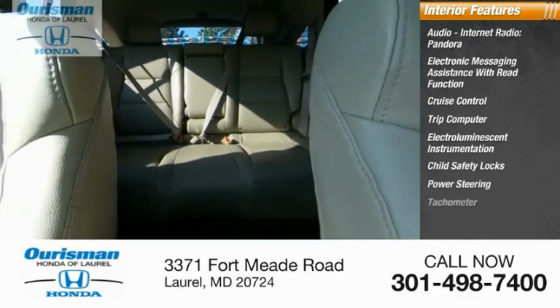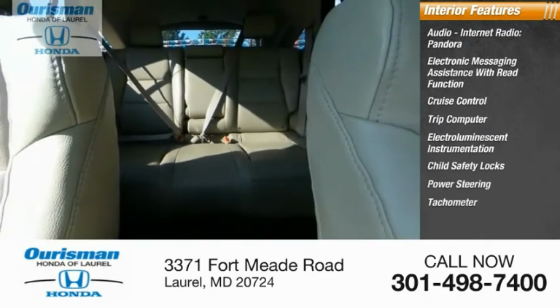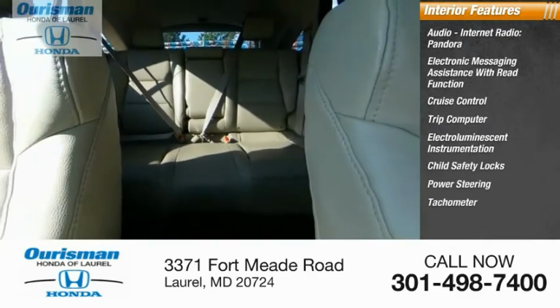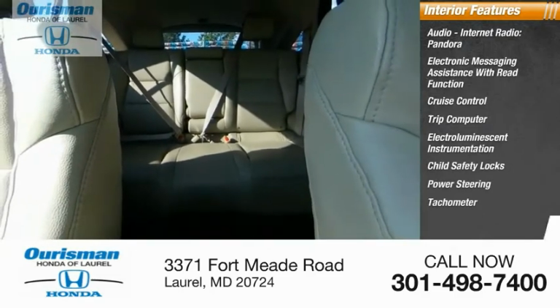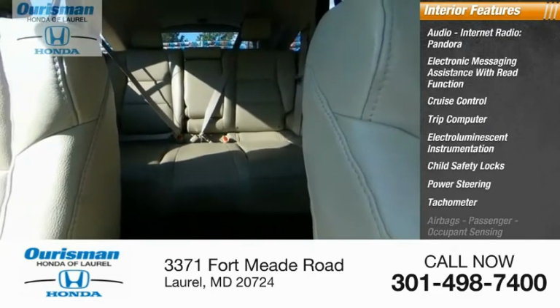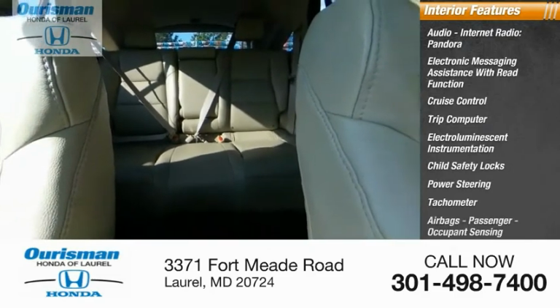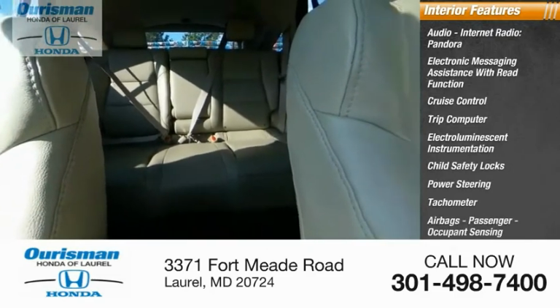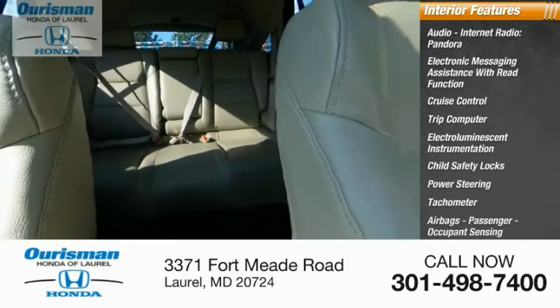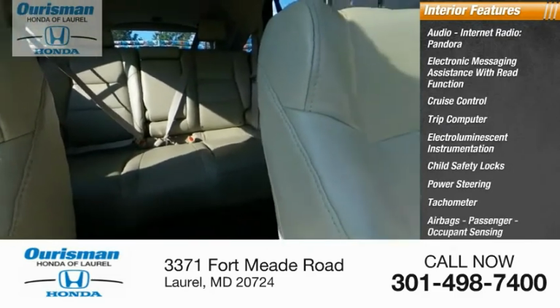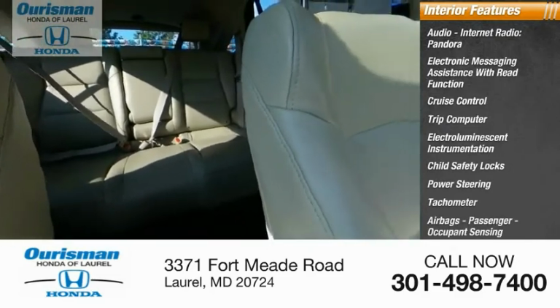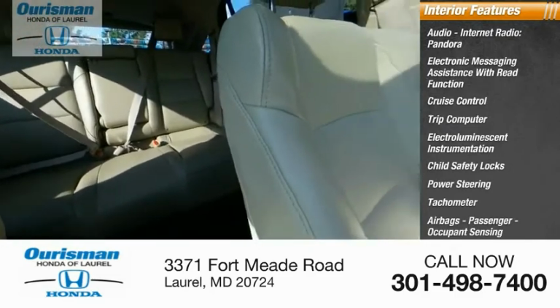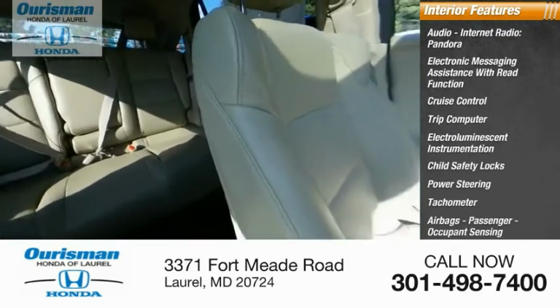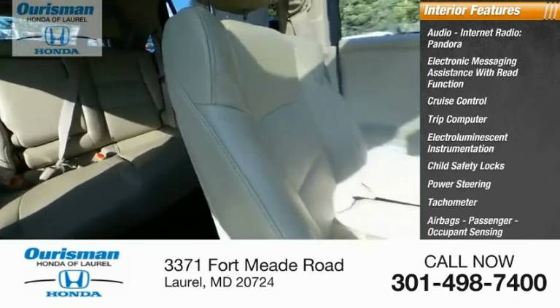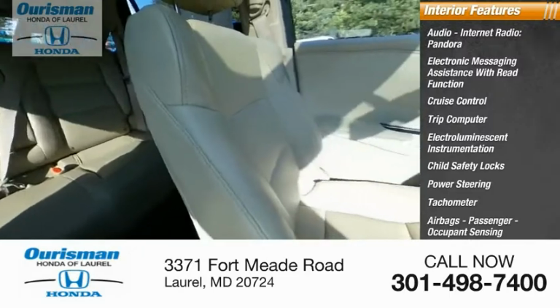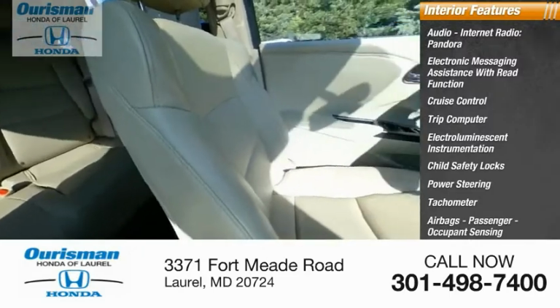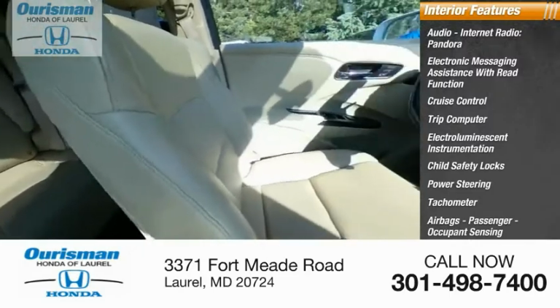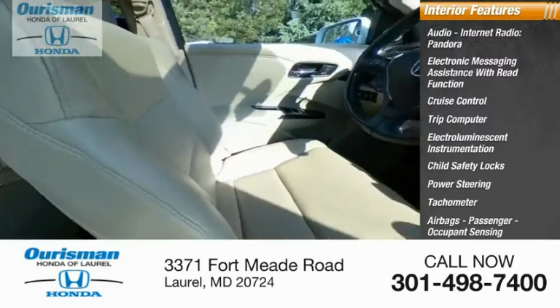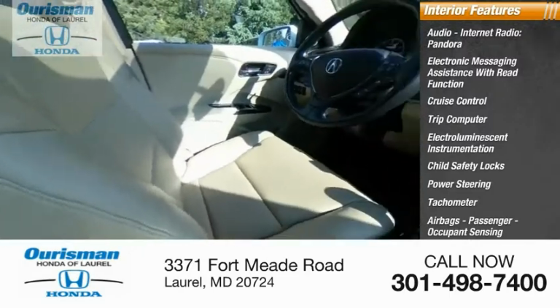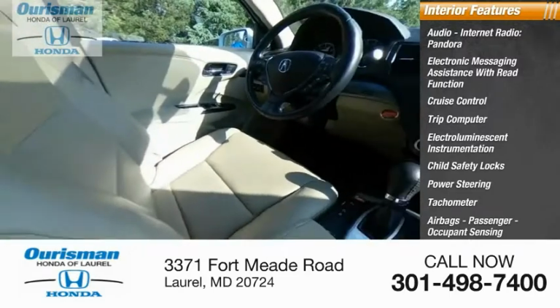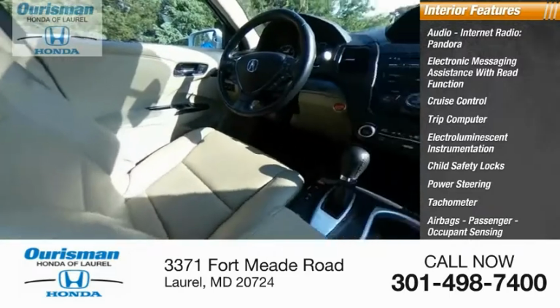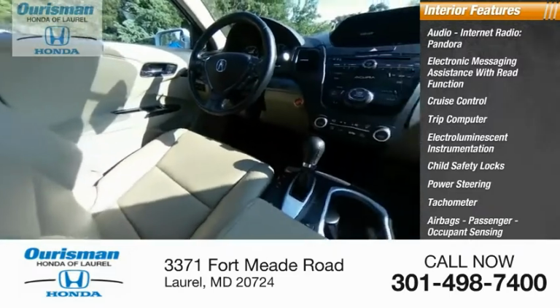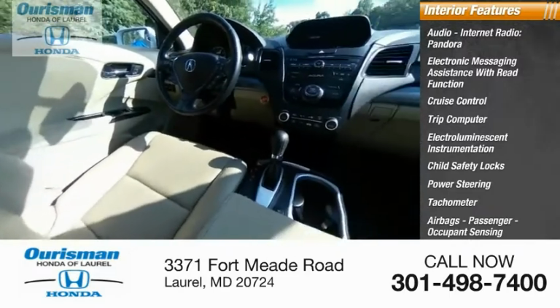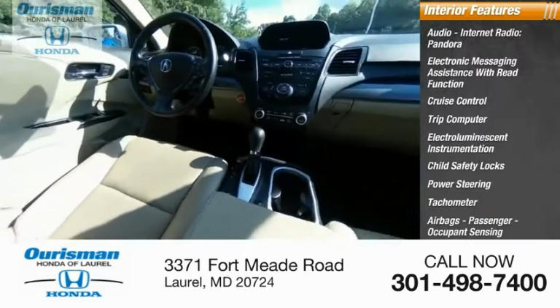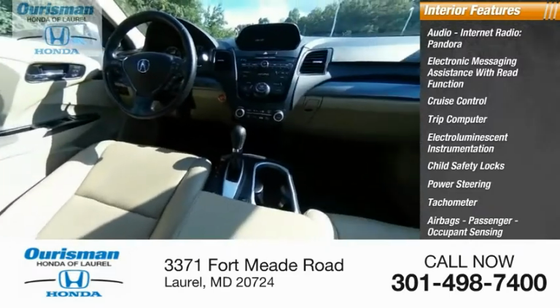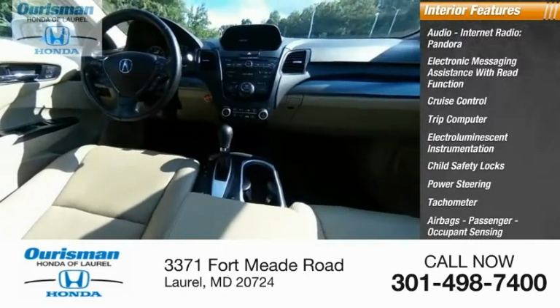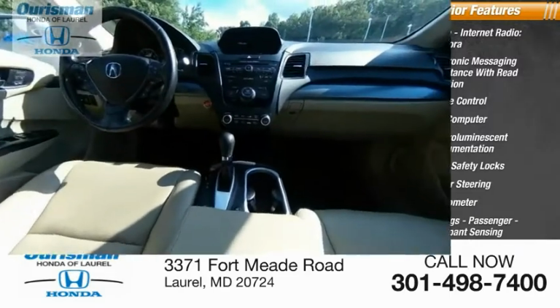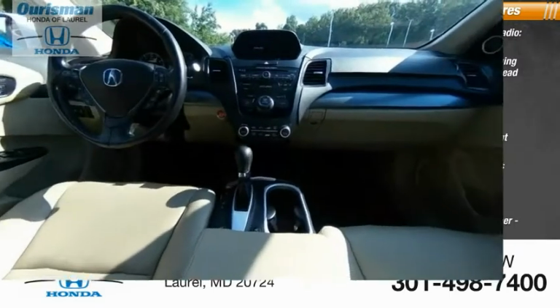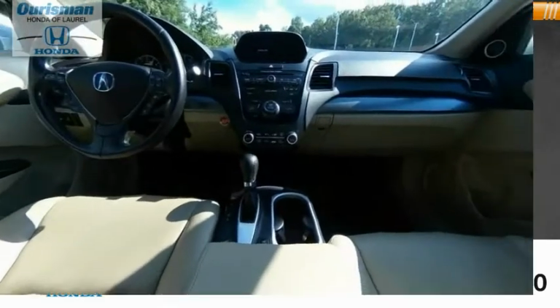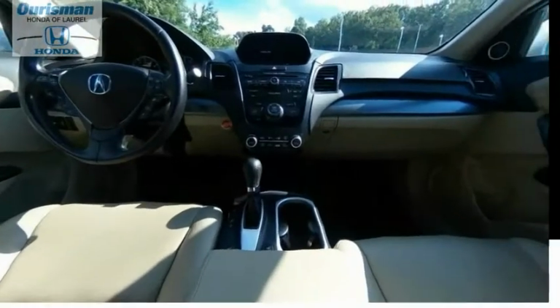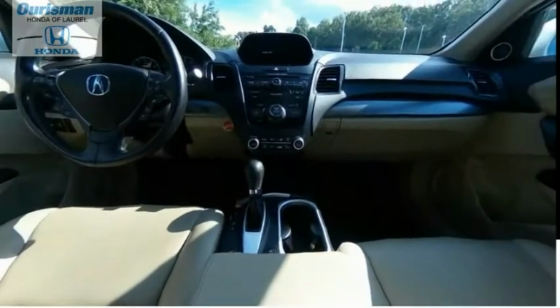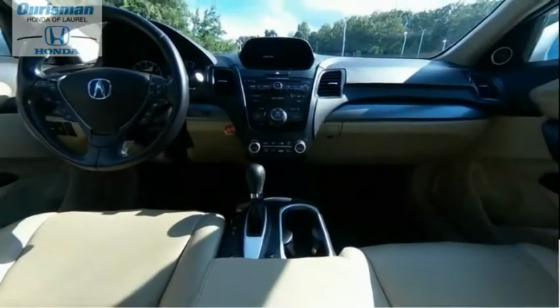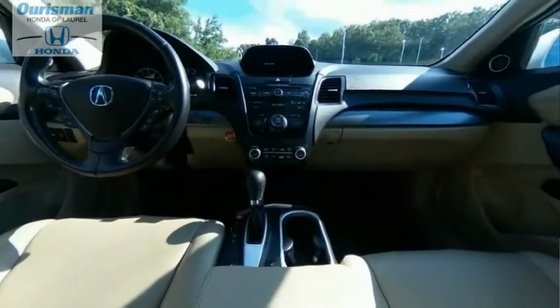Additional features include a tachometer, airbags, passenger occupant sensing deactivation, and one-touch windows — two. Come take a test drive today.